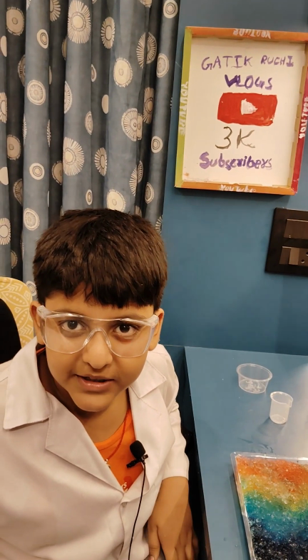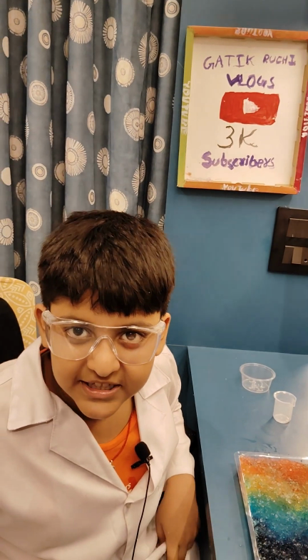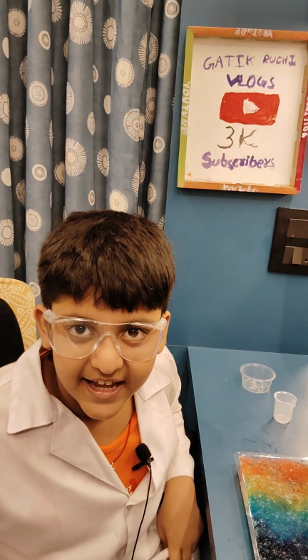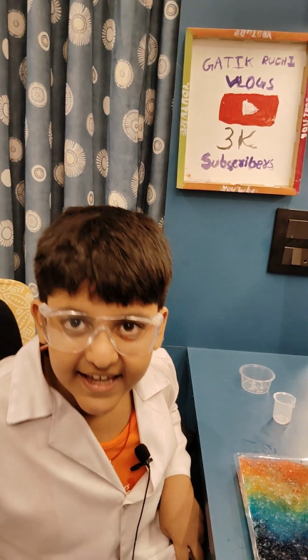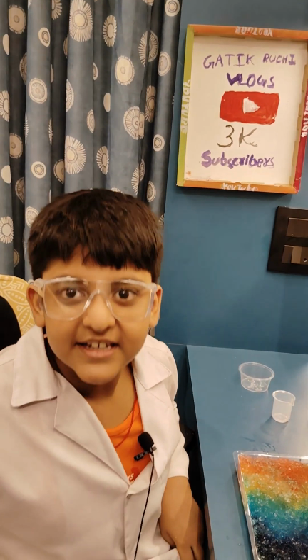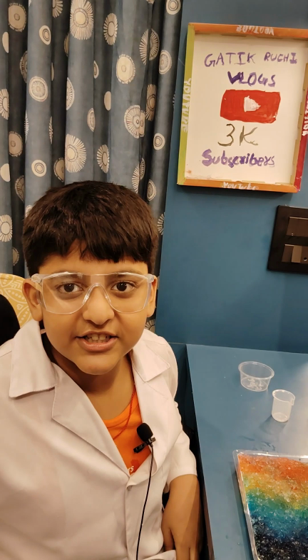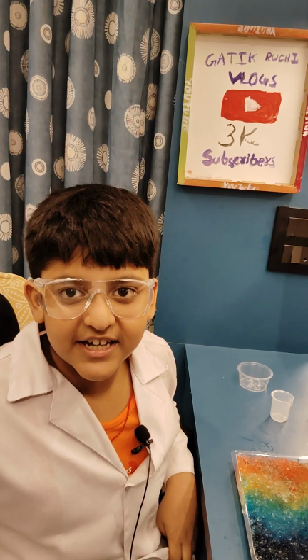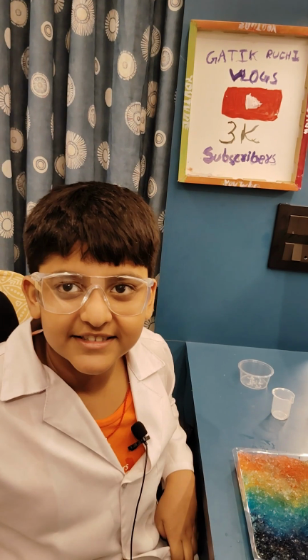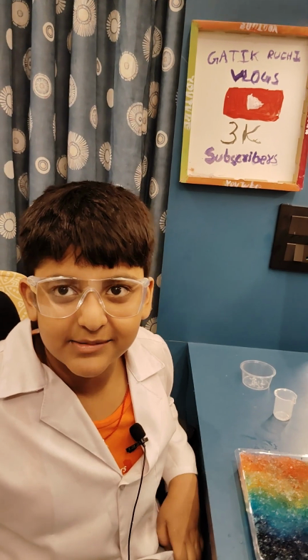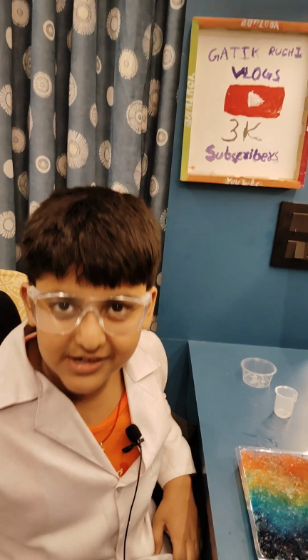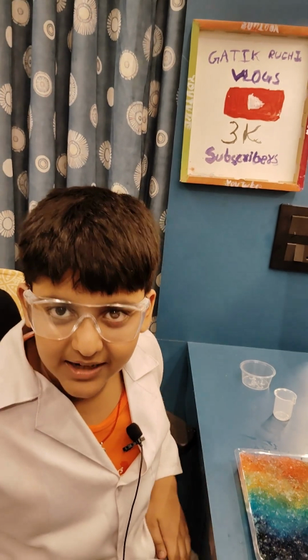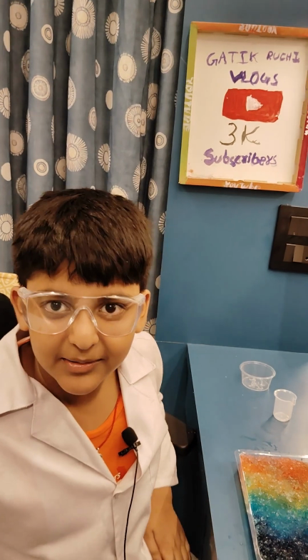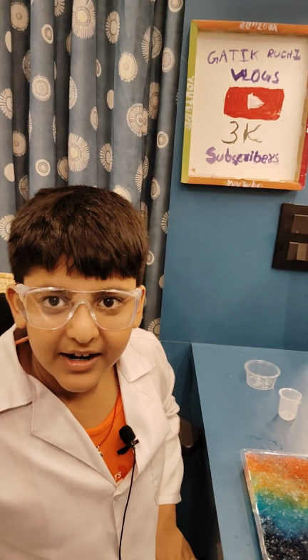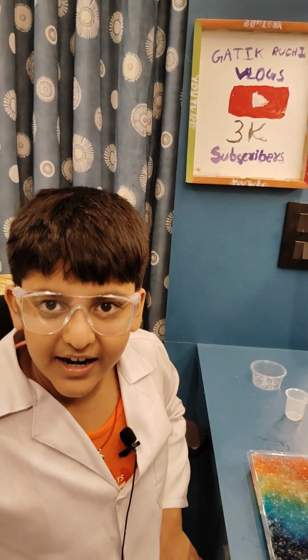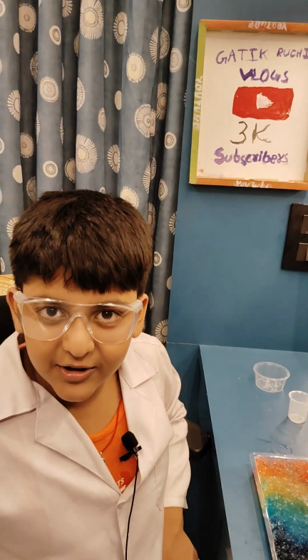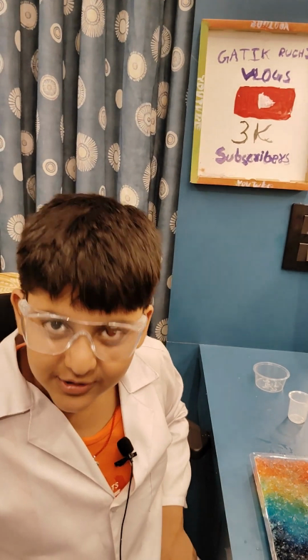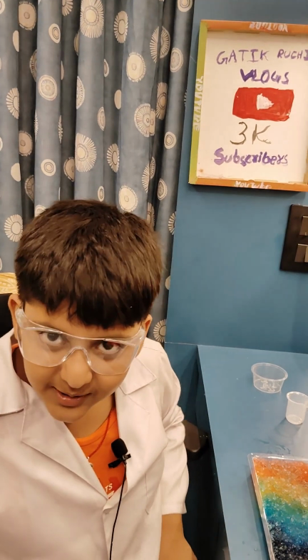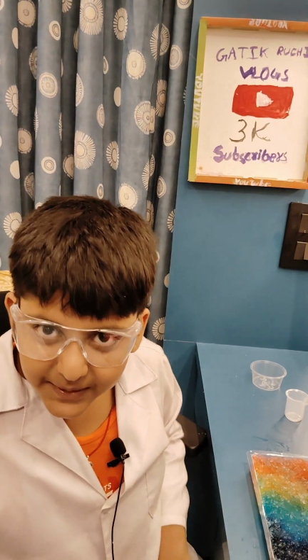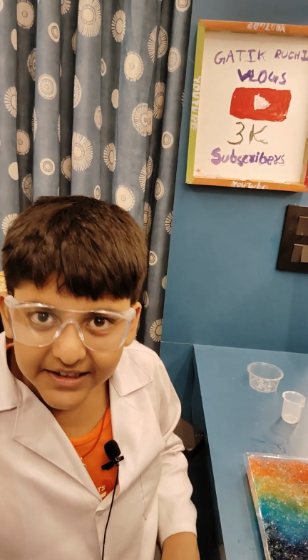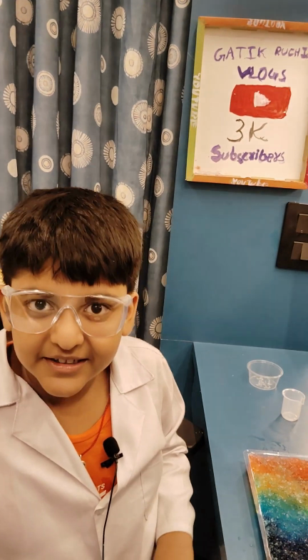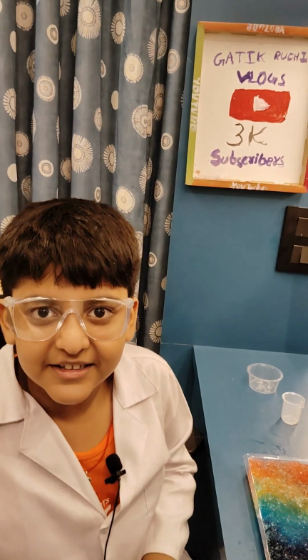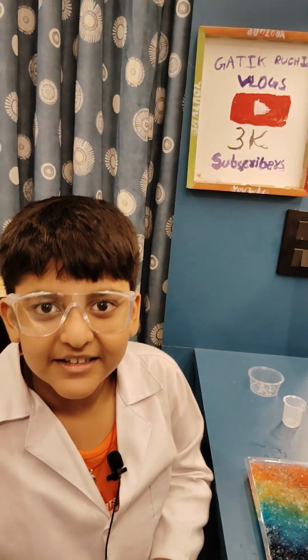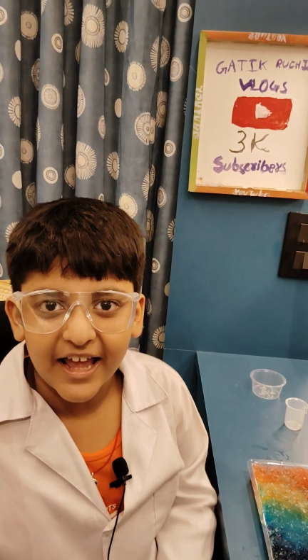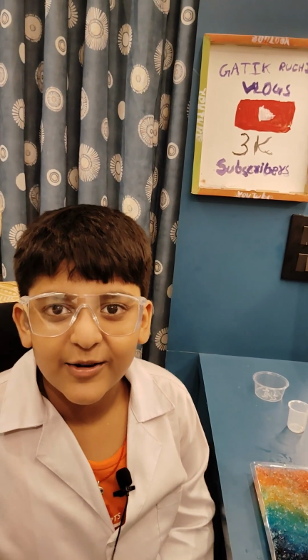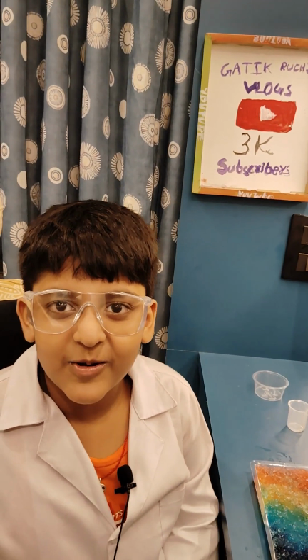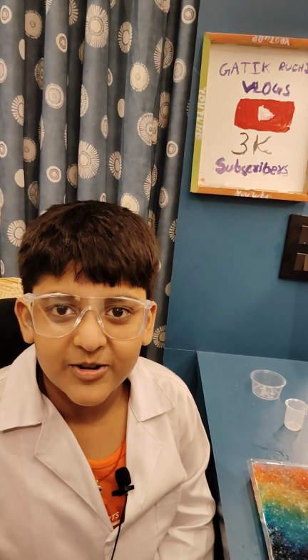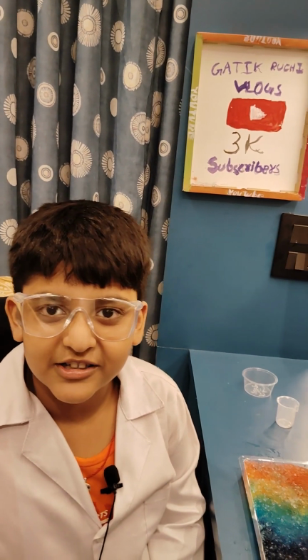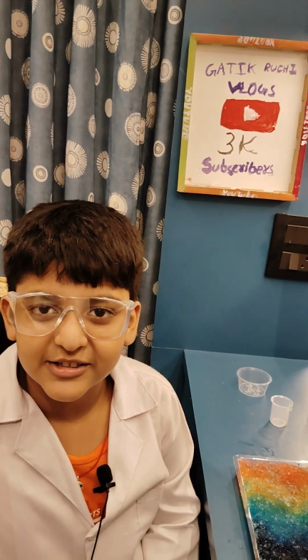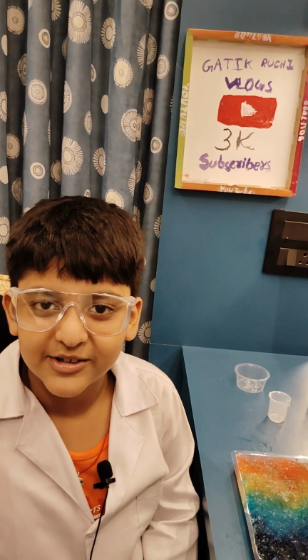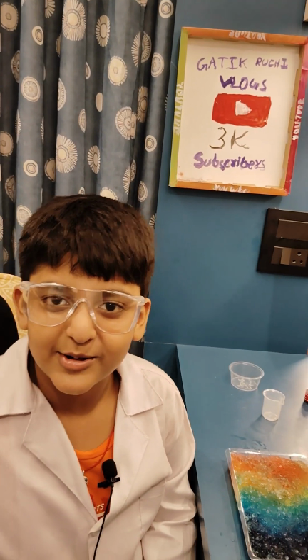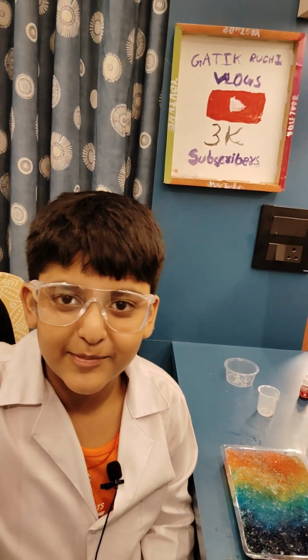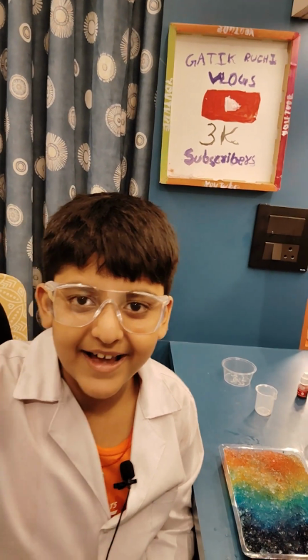If you like this video, please like, share, and subscribe, and also comment. Thank you for watching this video. Bye!